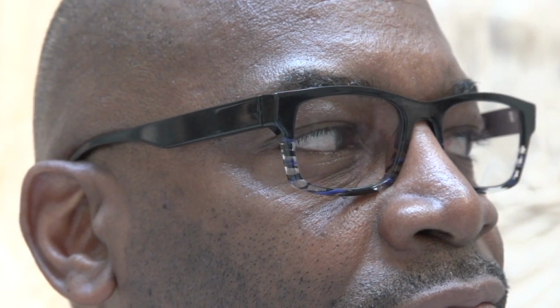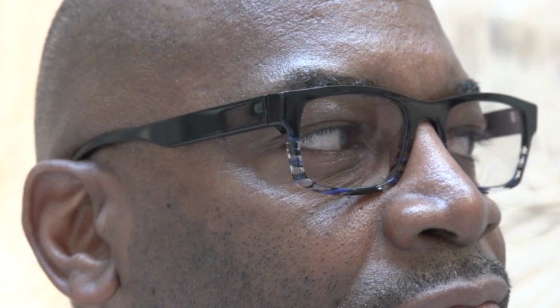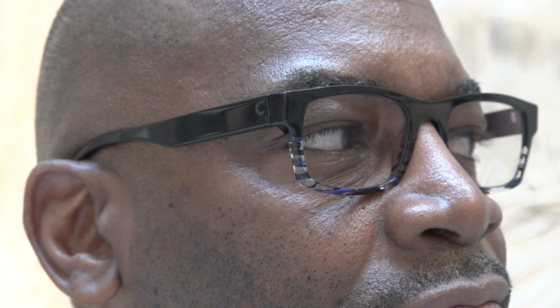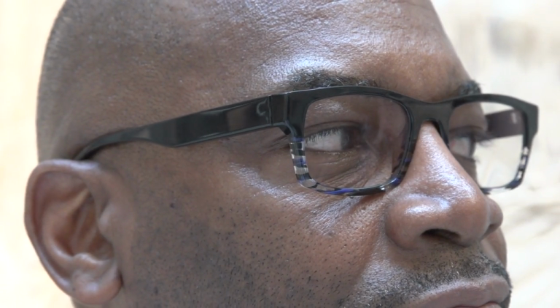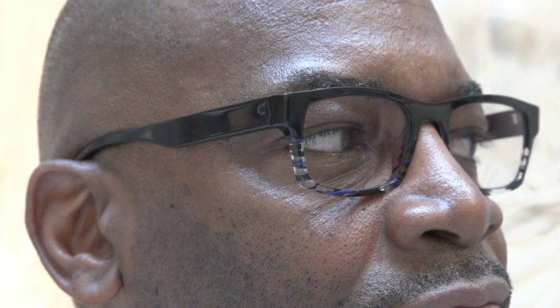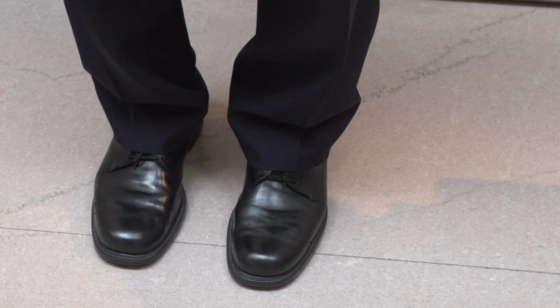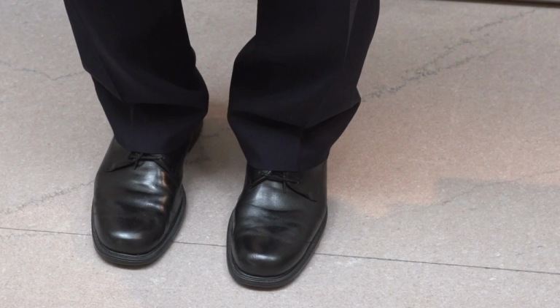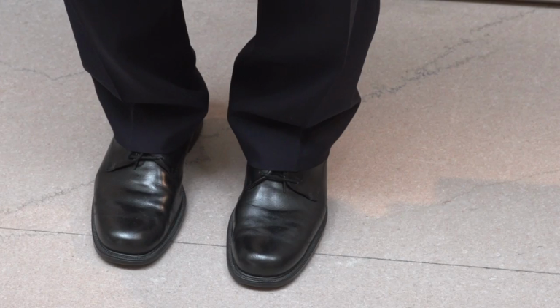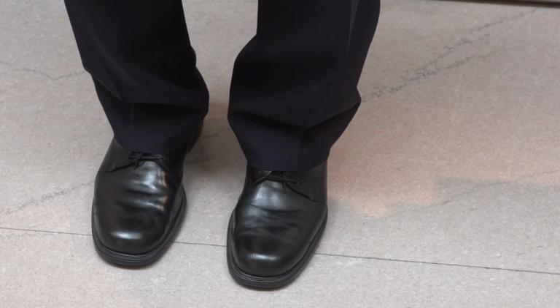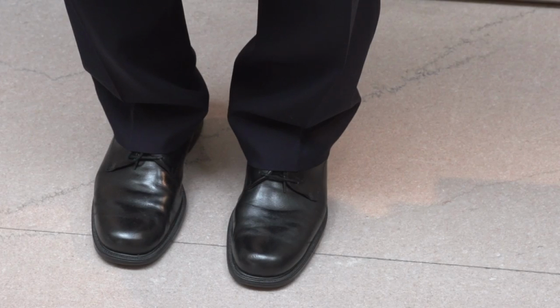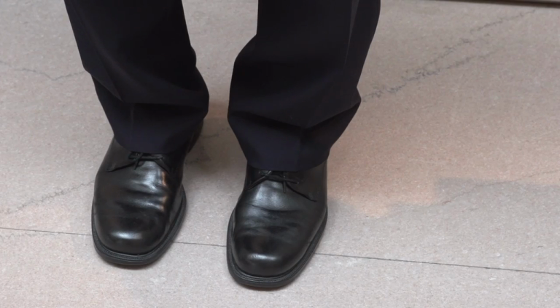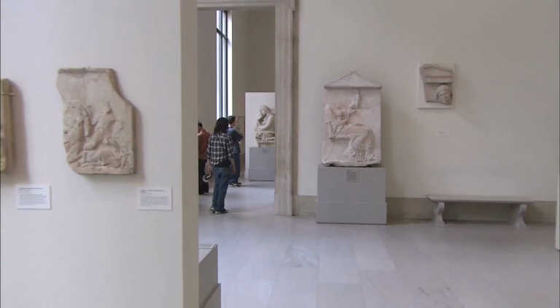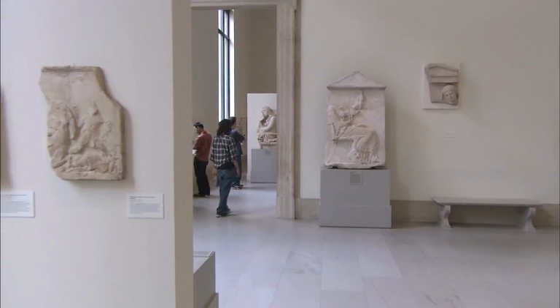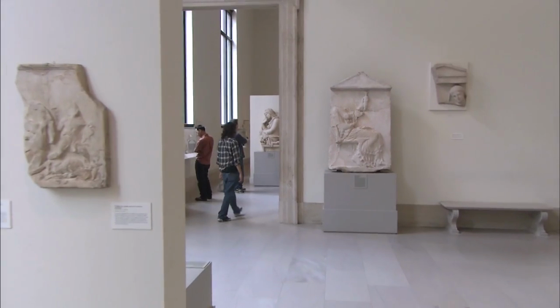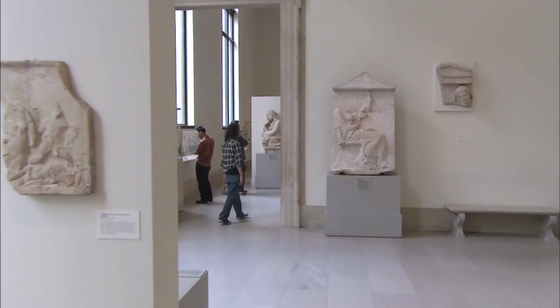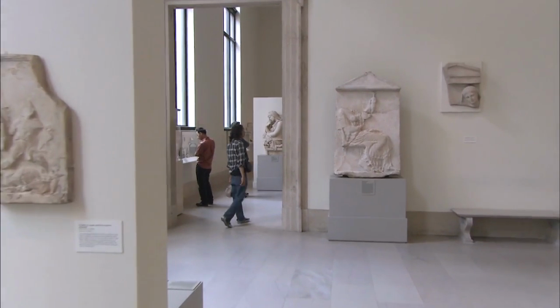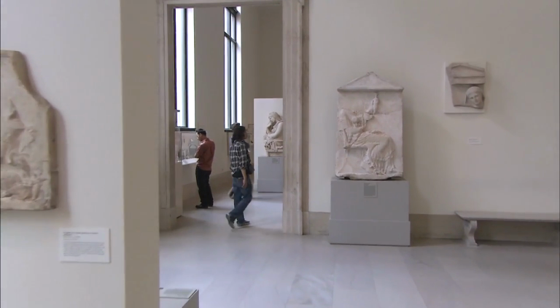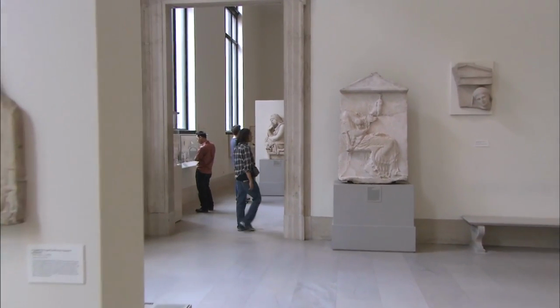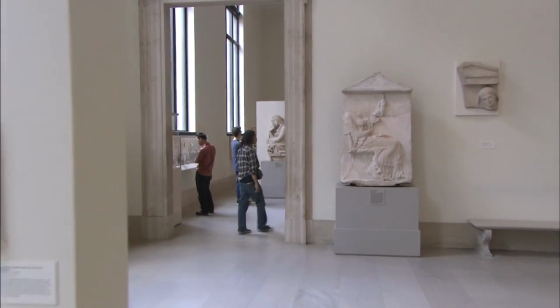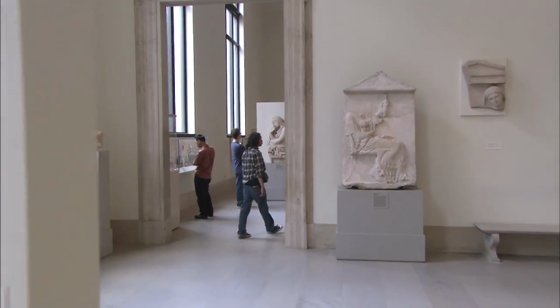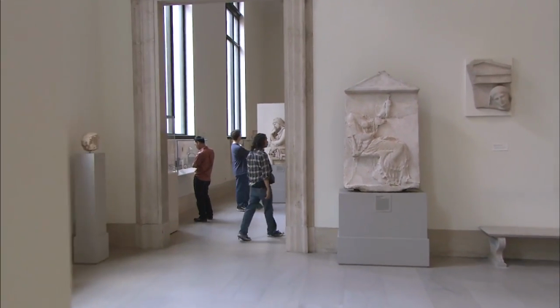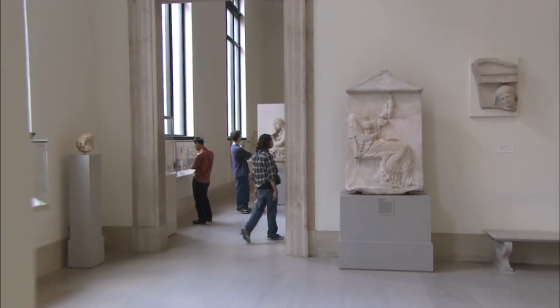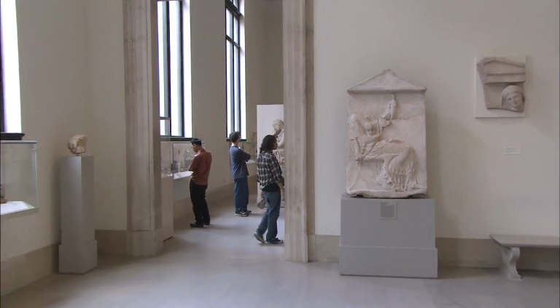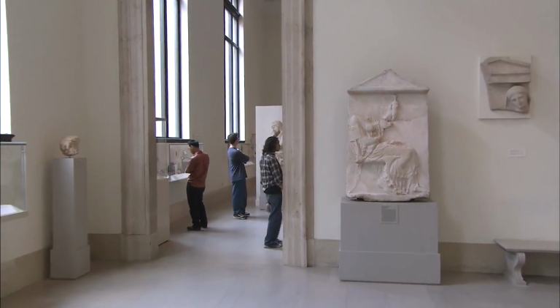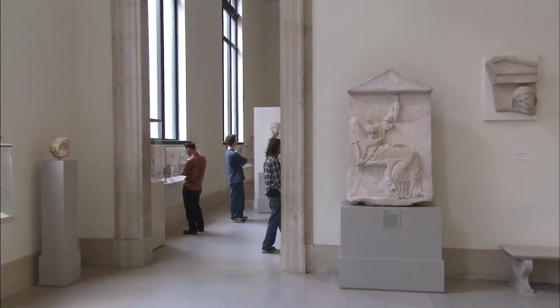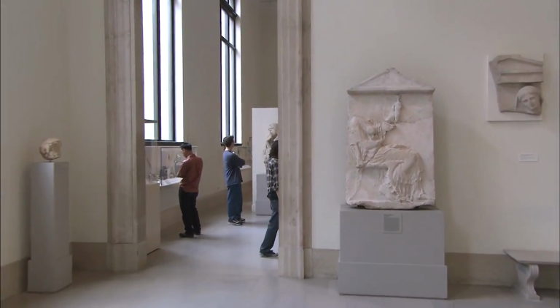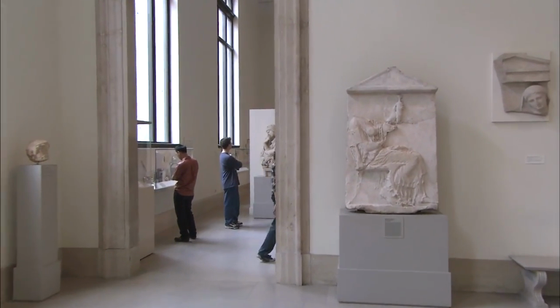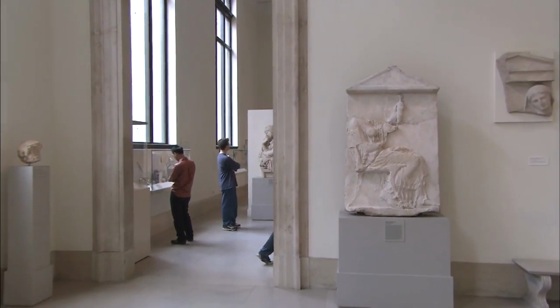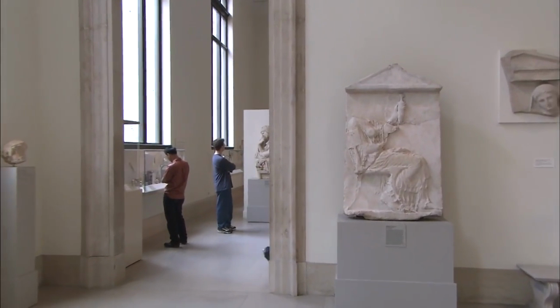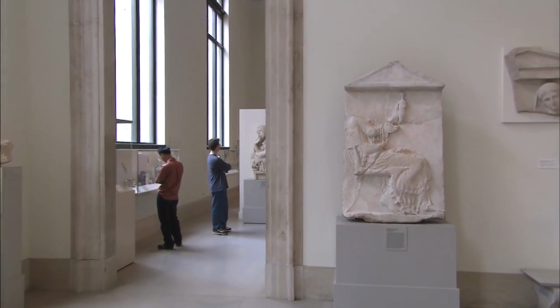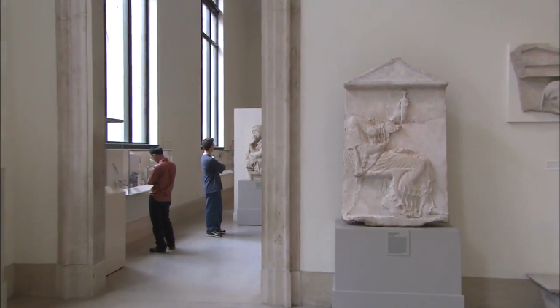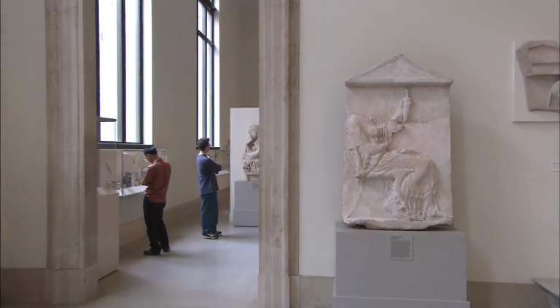Working in a museum, protecting the art as well as protecting the people — I think it consists of really just always being ready for whatever happens.